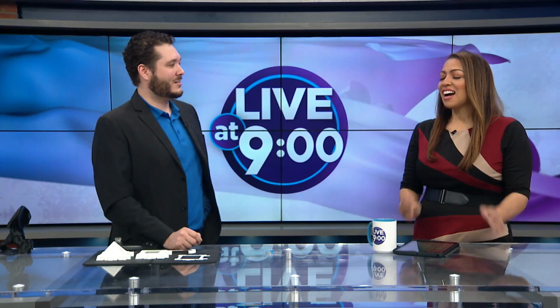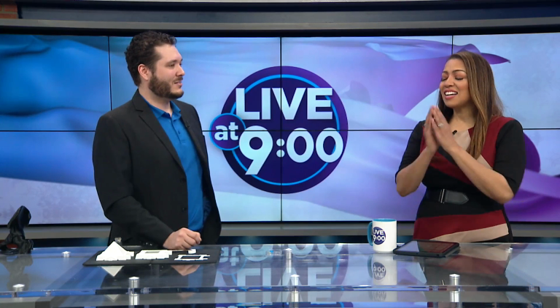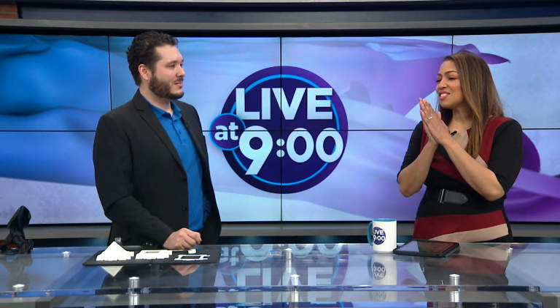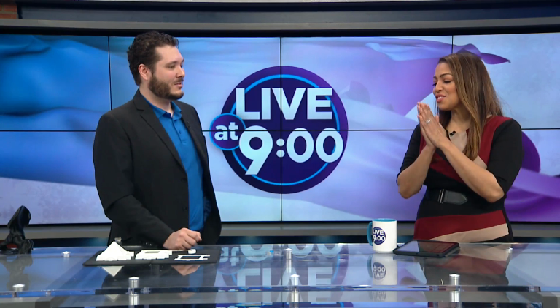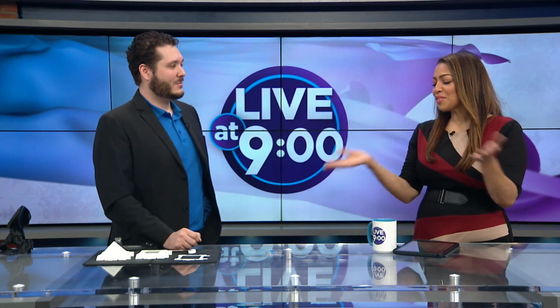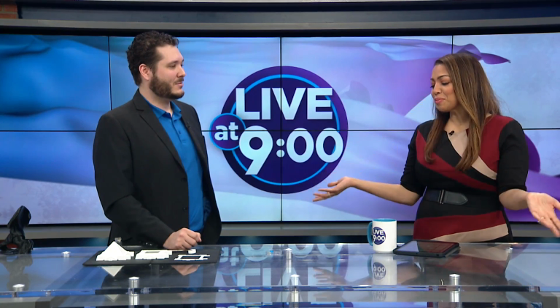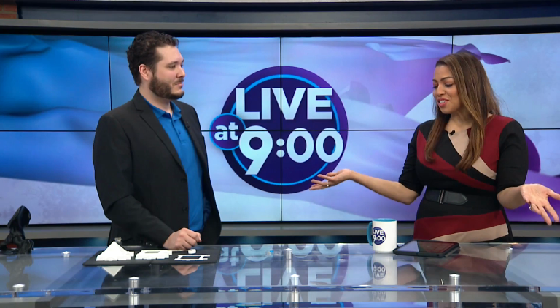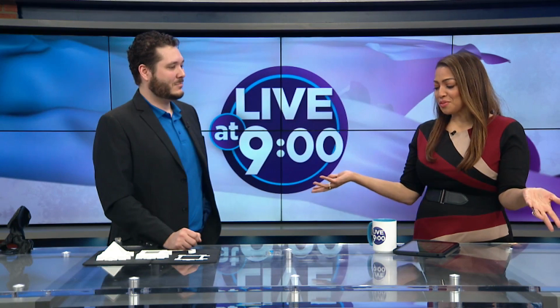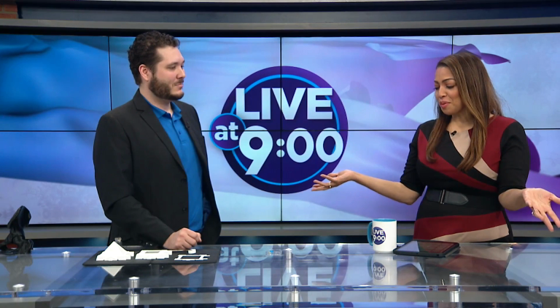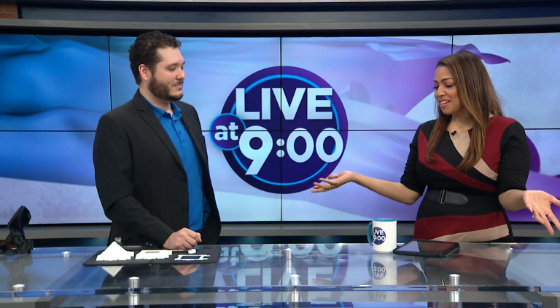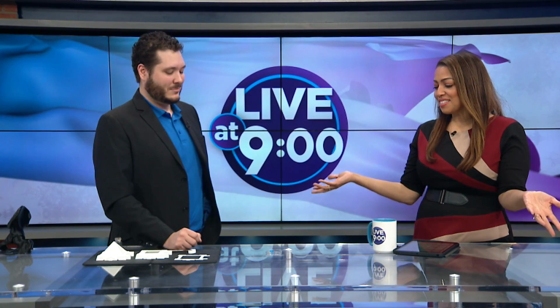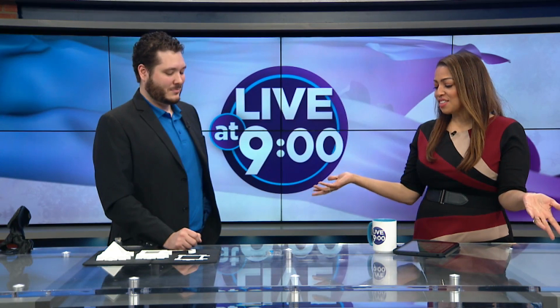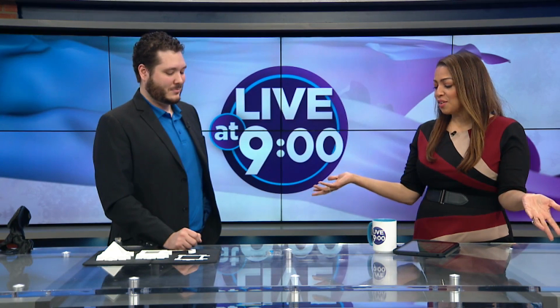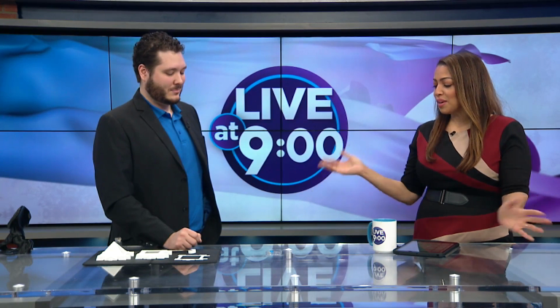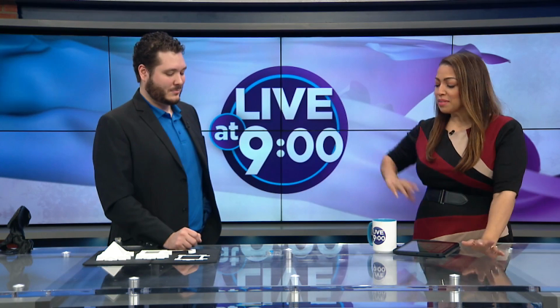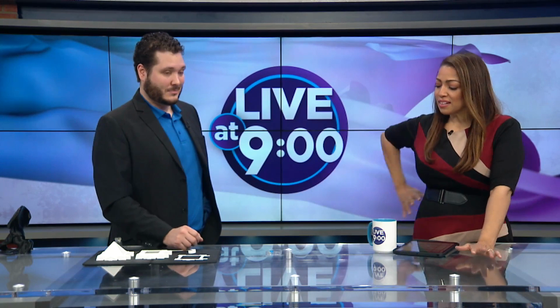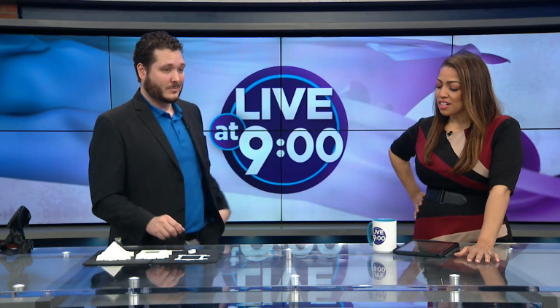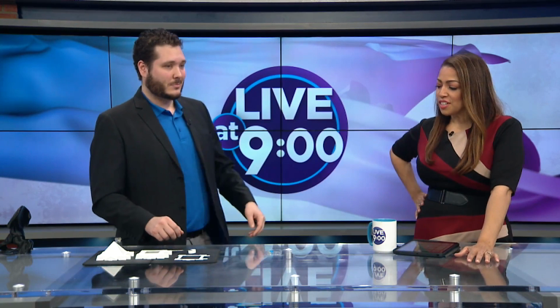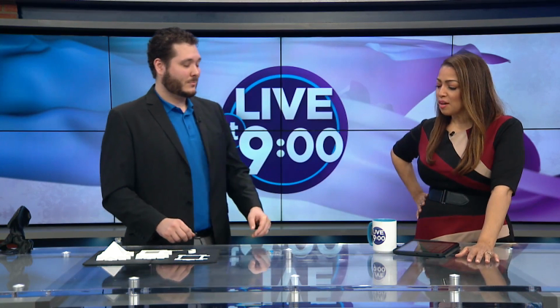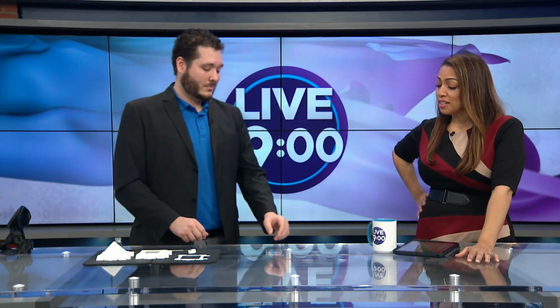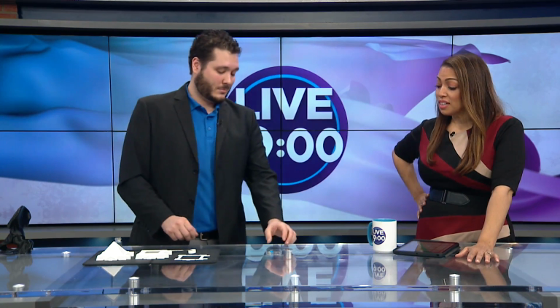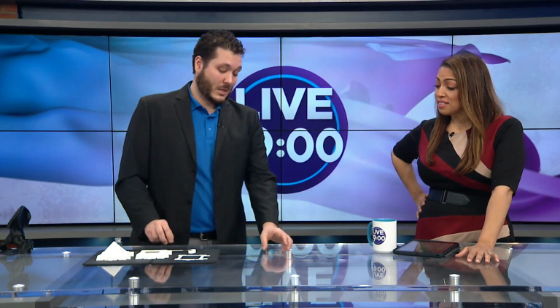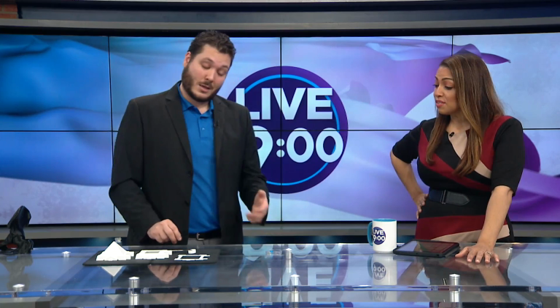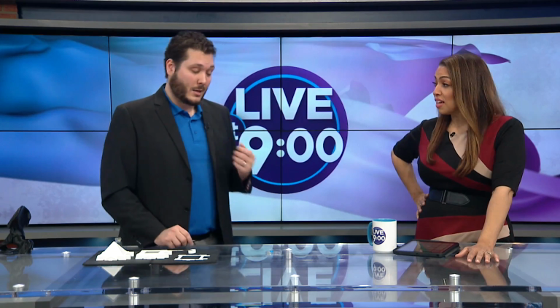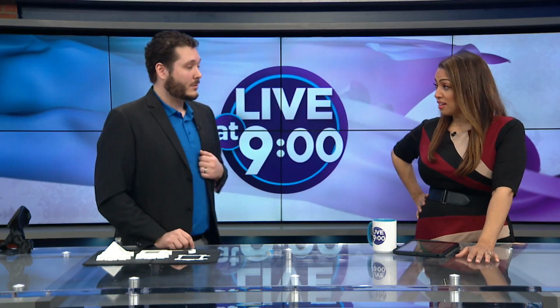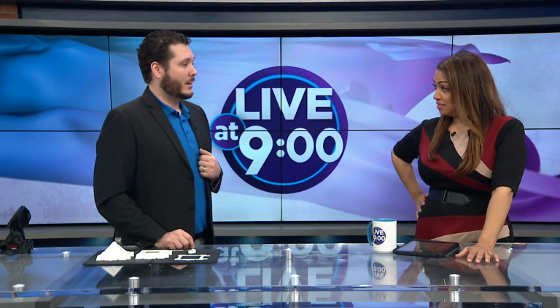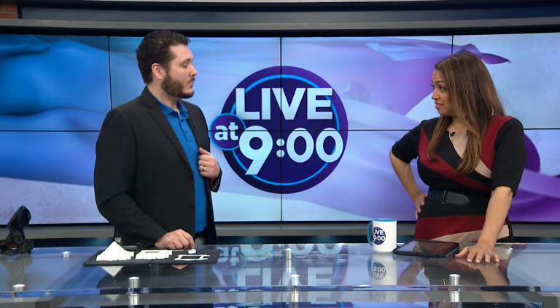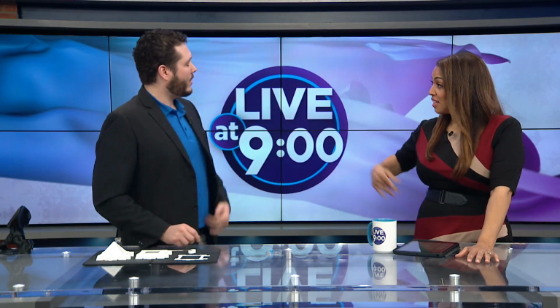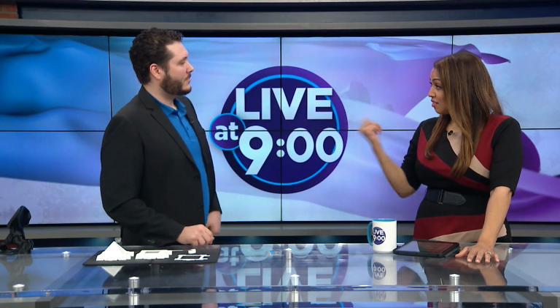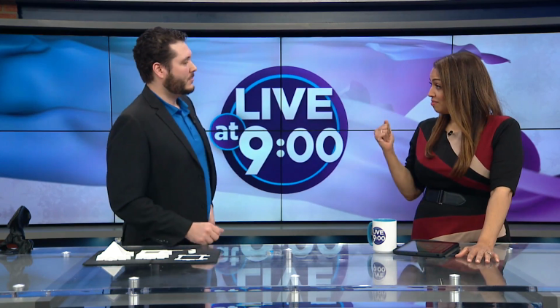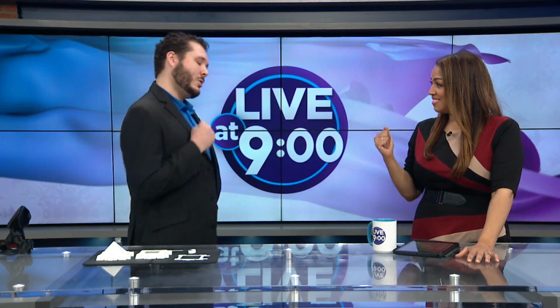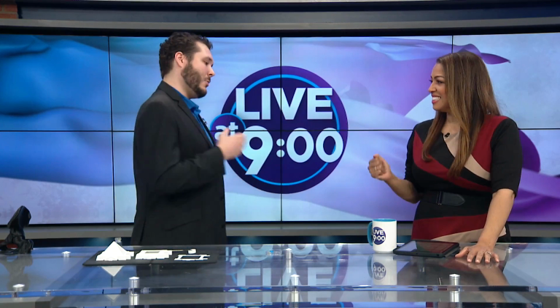I really appreciate this work because when I'm like 100 I'm going to need it. Thank you. You're welcome.